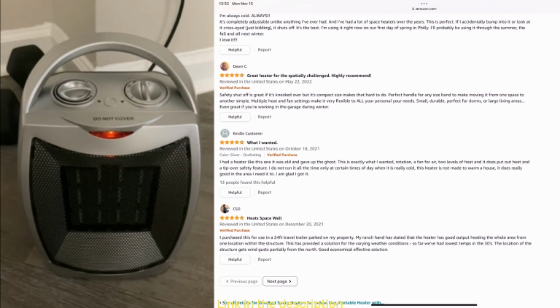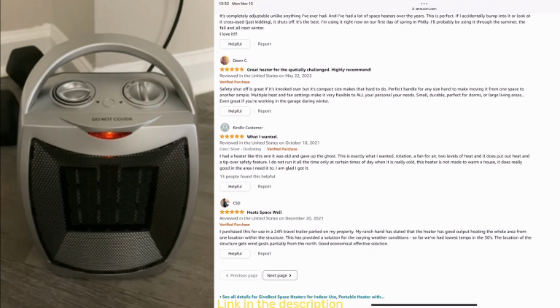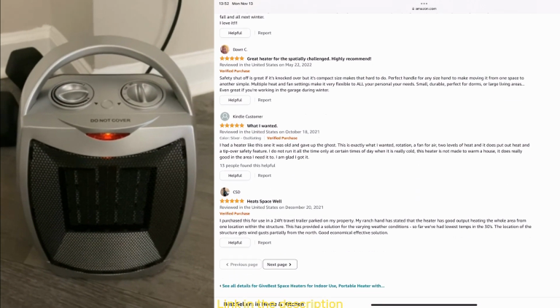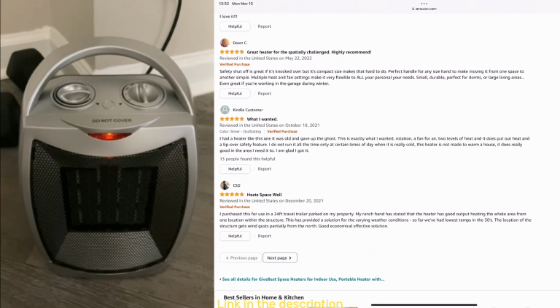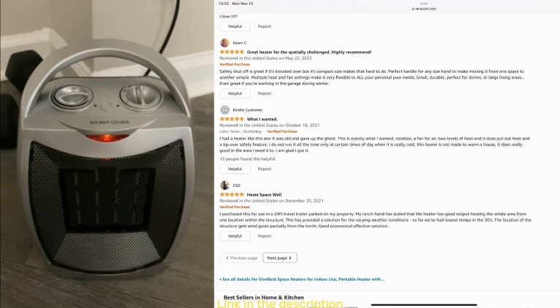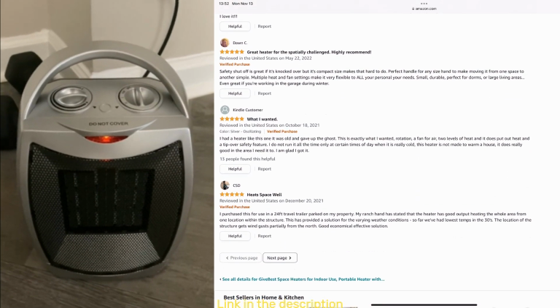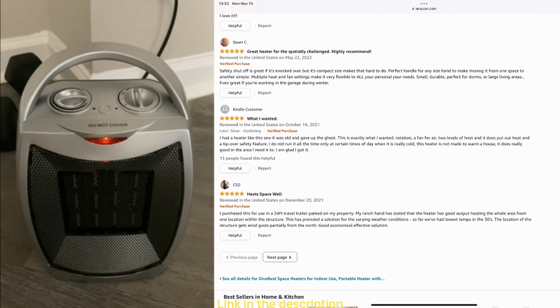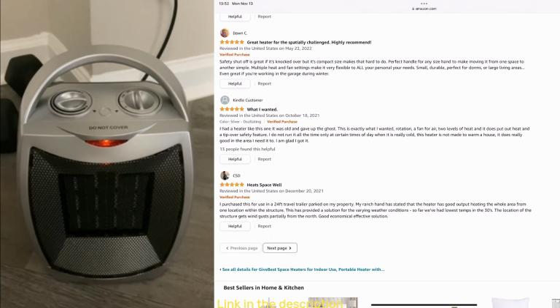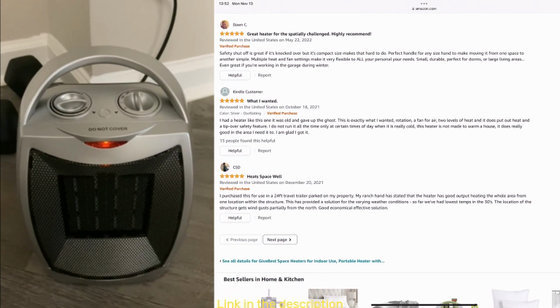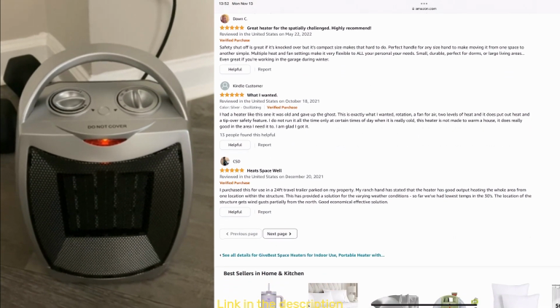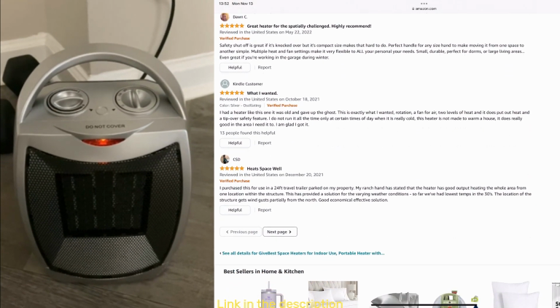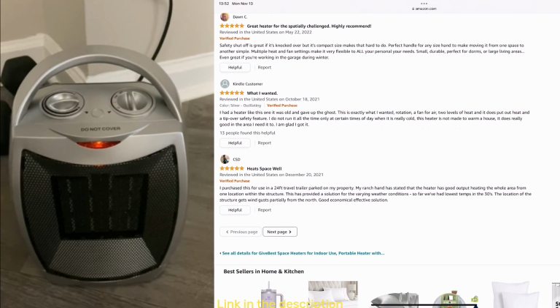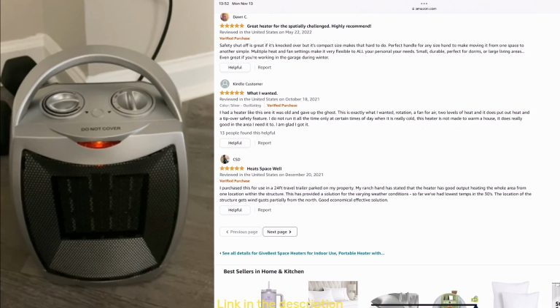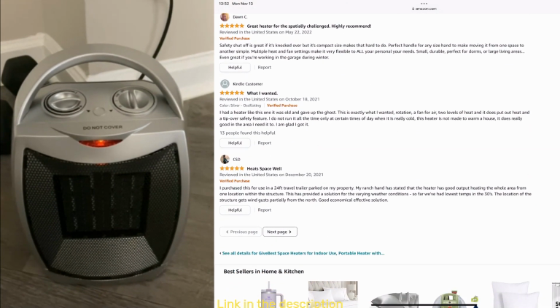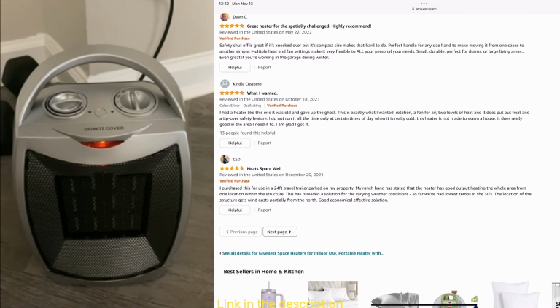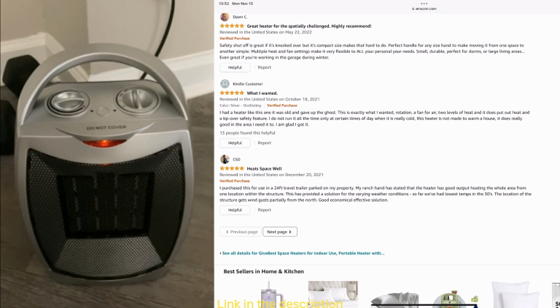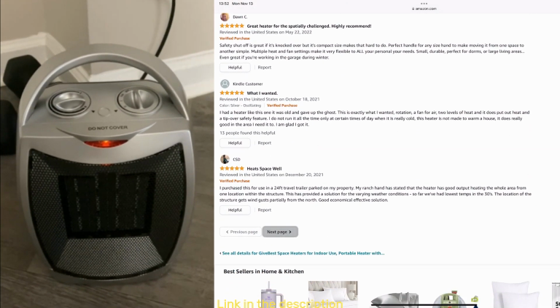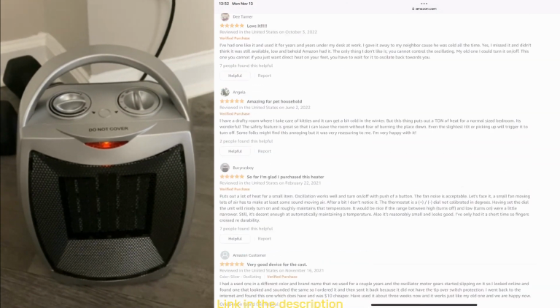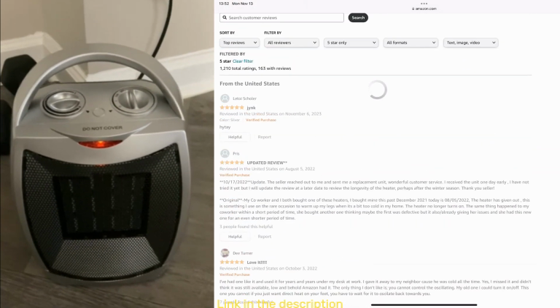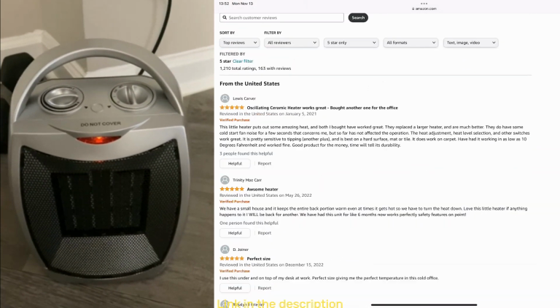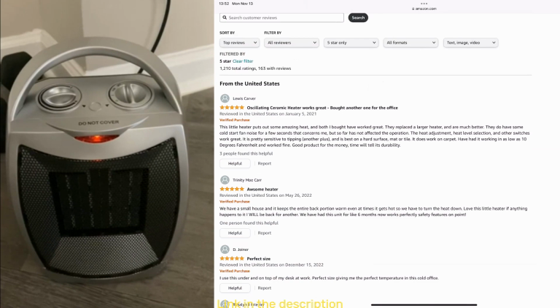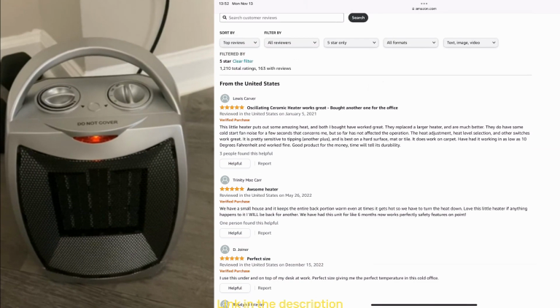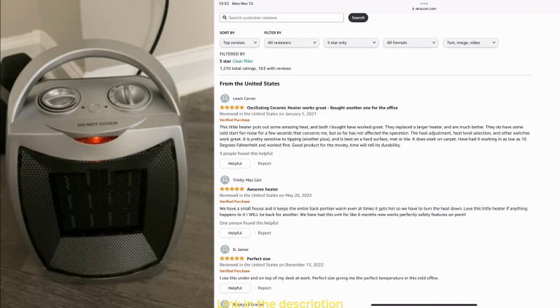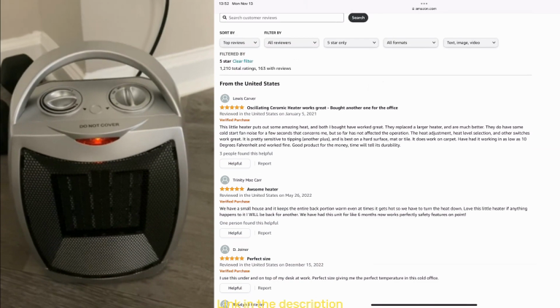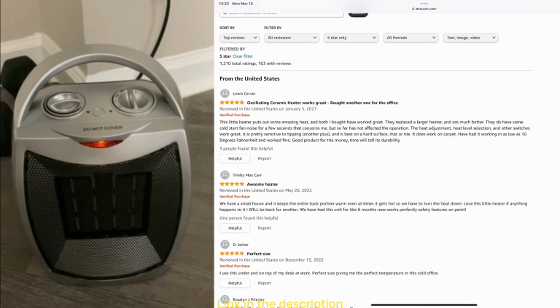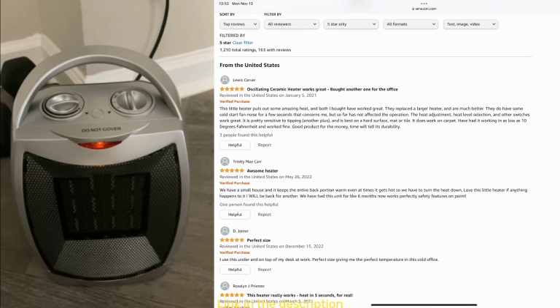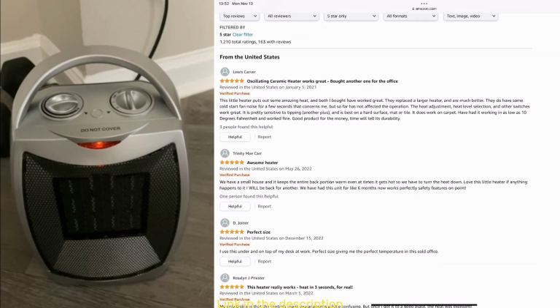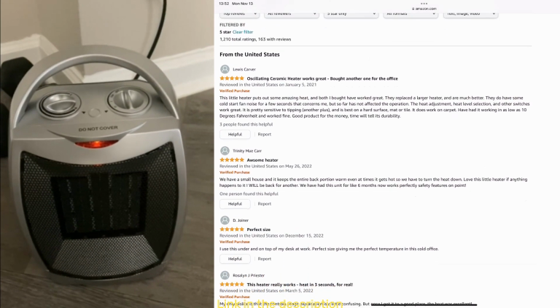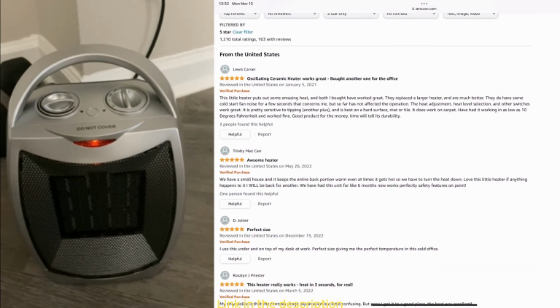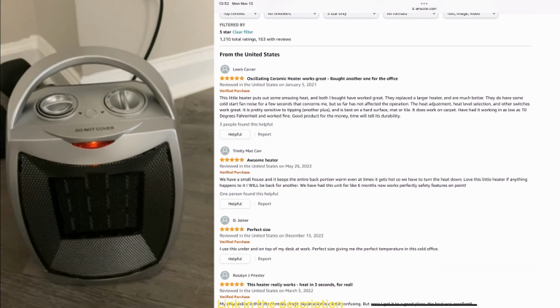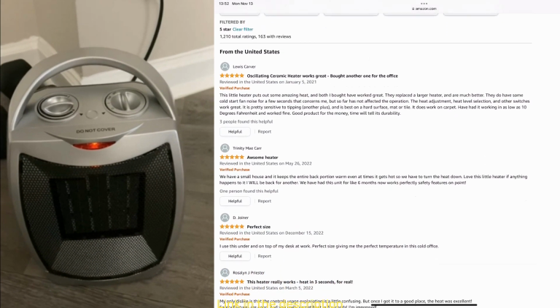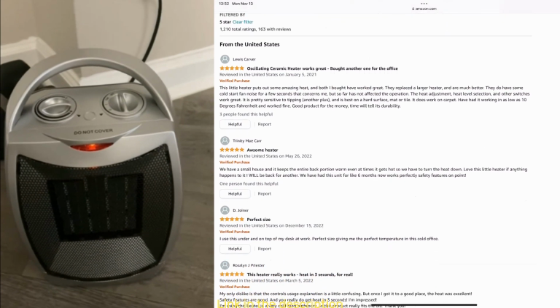But for the price, it's really worth the money. I really do recommend this. I have two of them now.